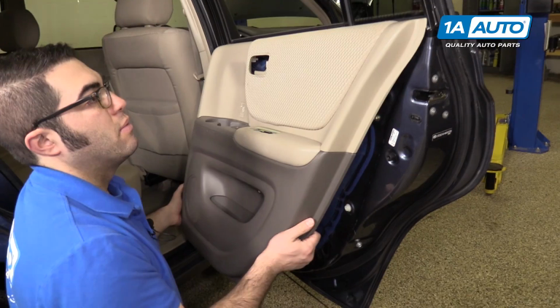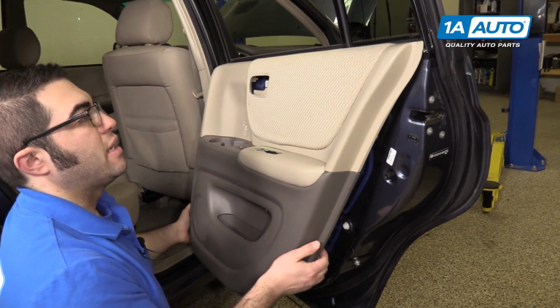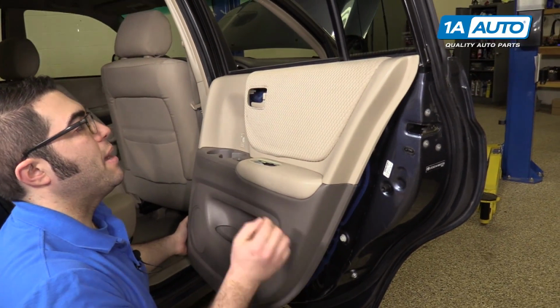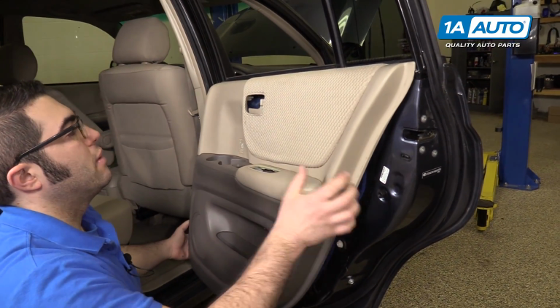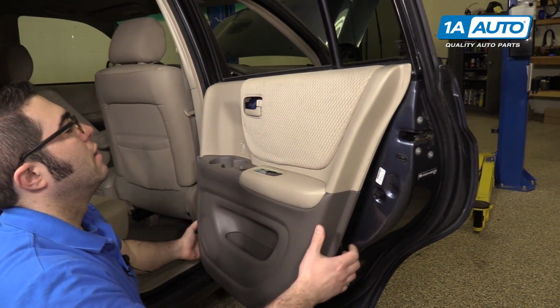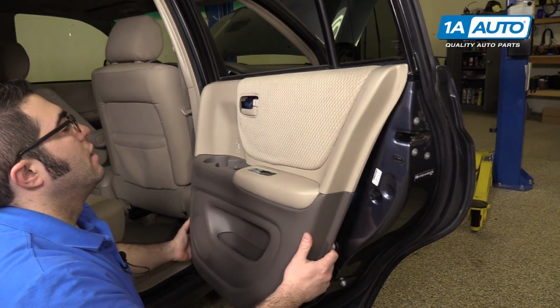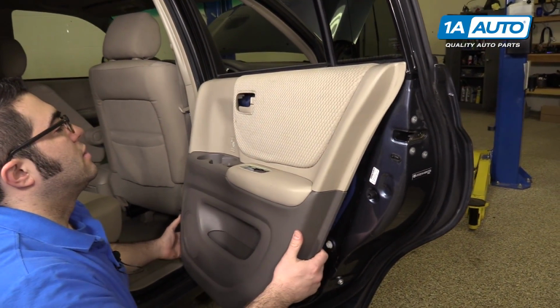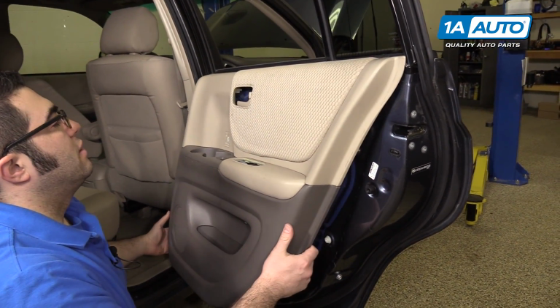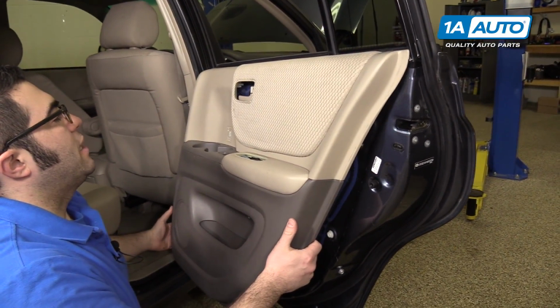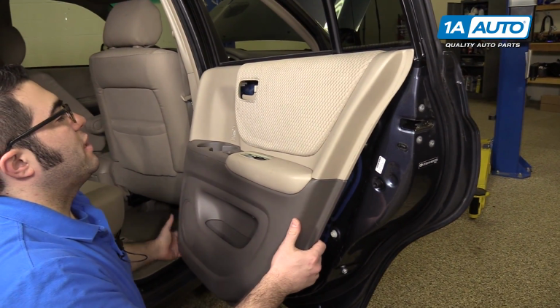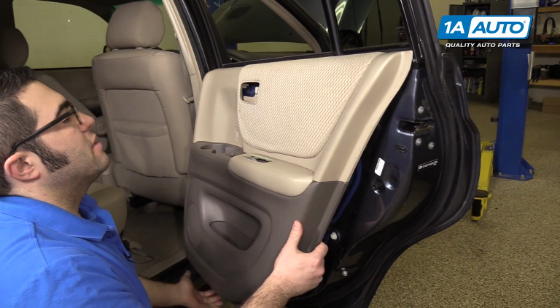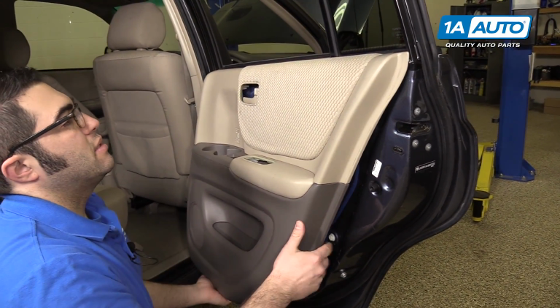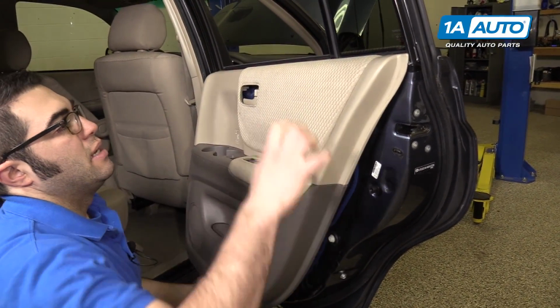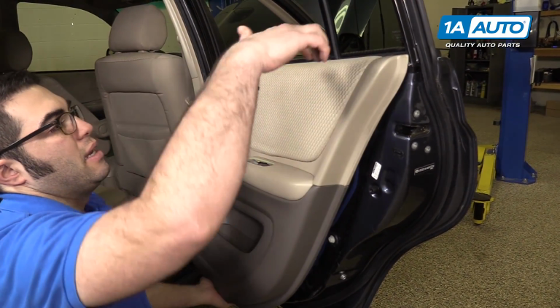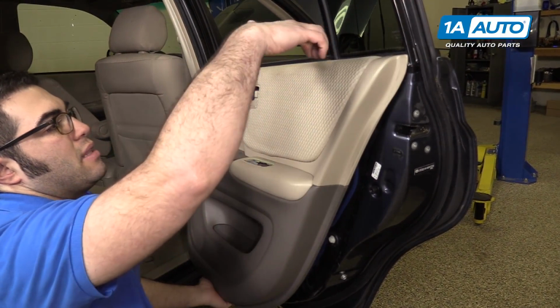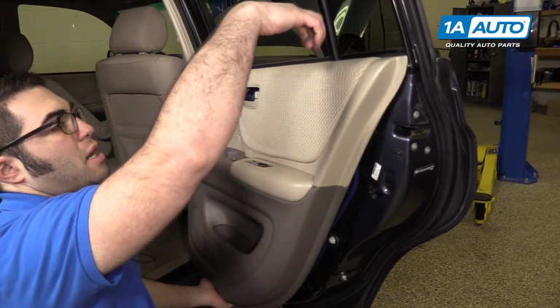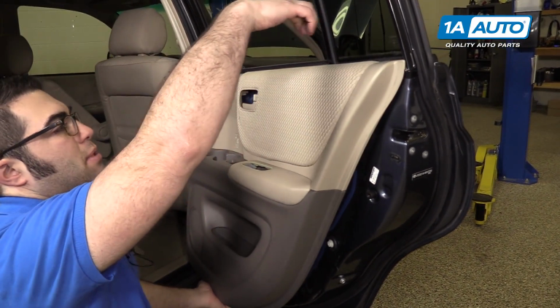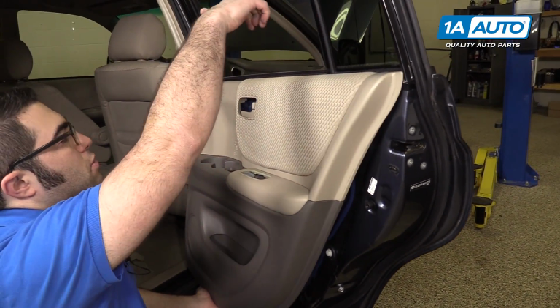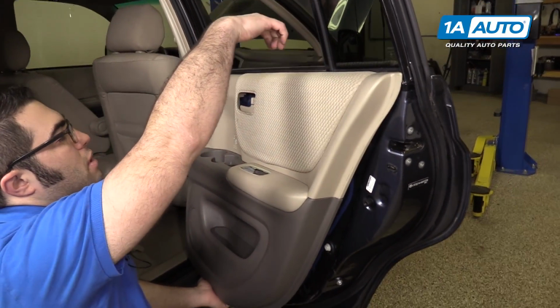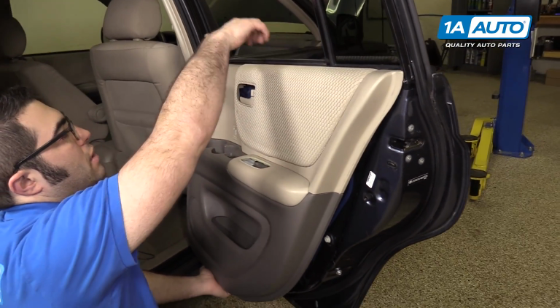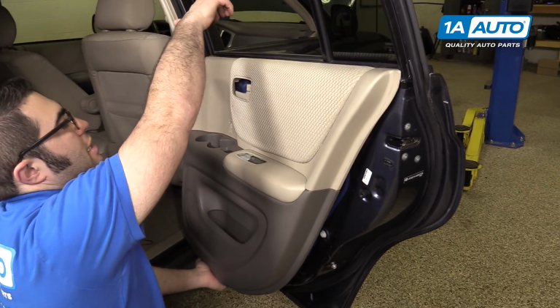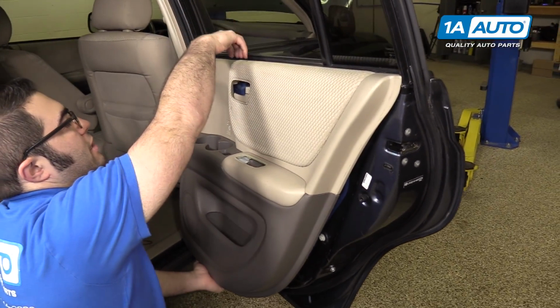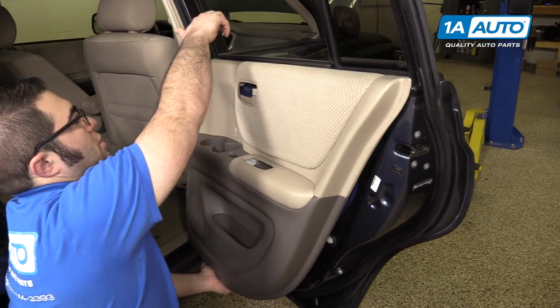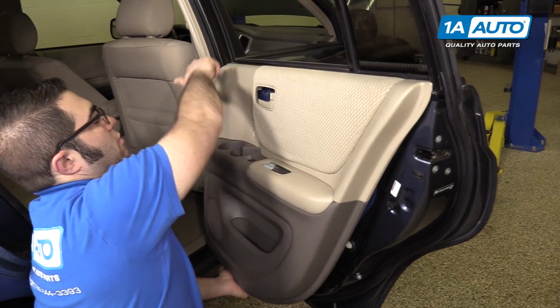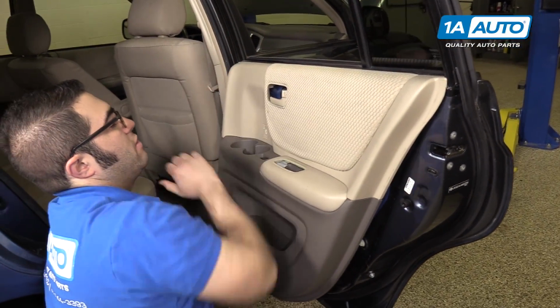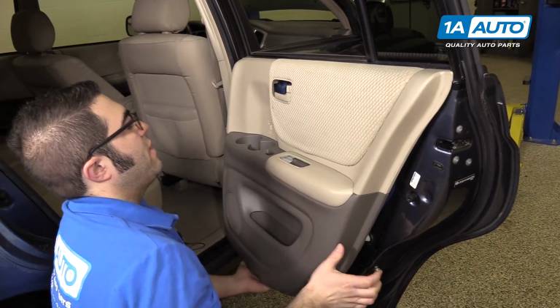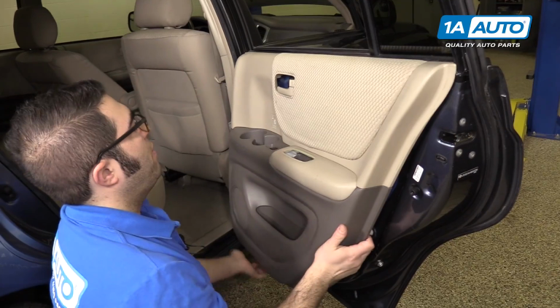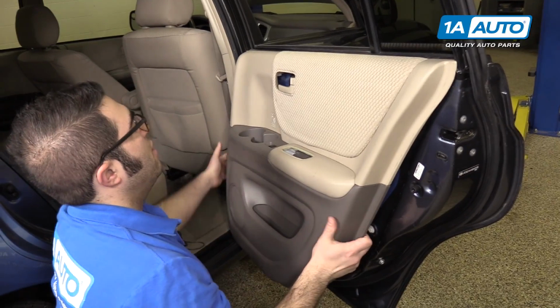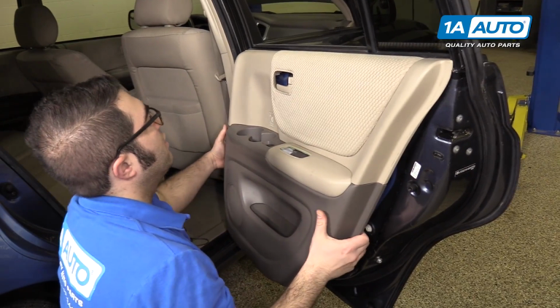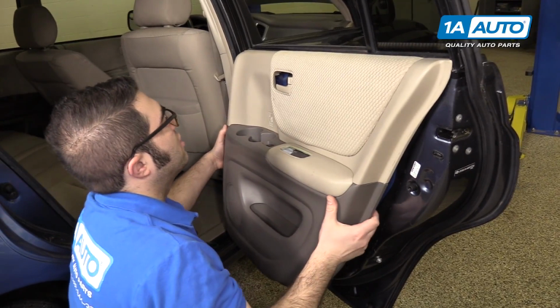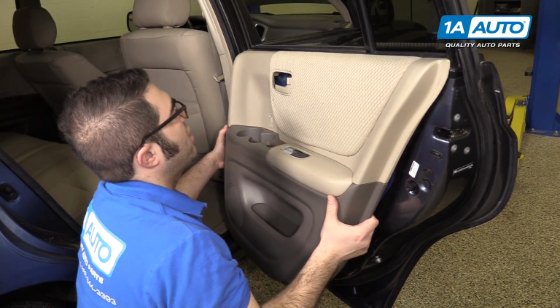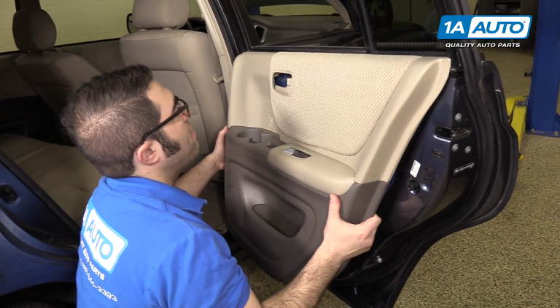What's gonna happen is it's gonna lift up like this, and then the top of the door clips over the metal part. Lift it straight up.